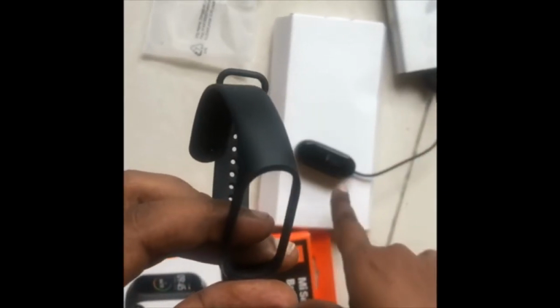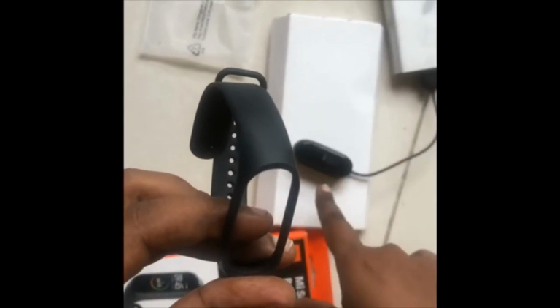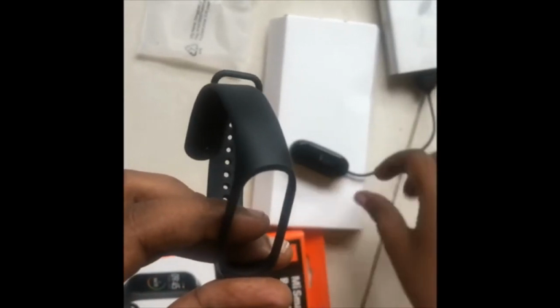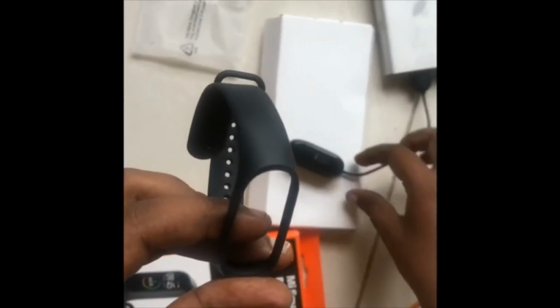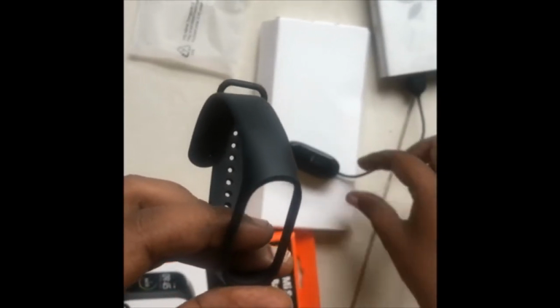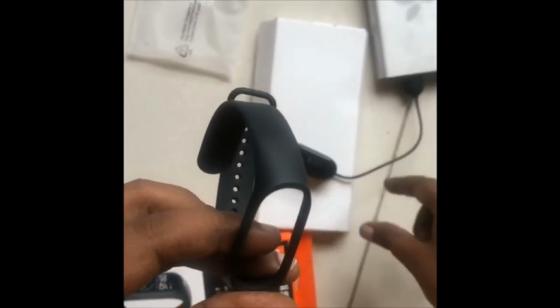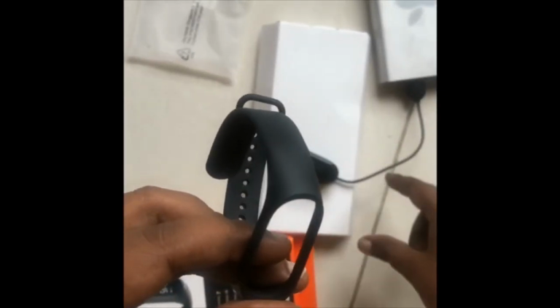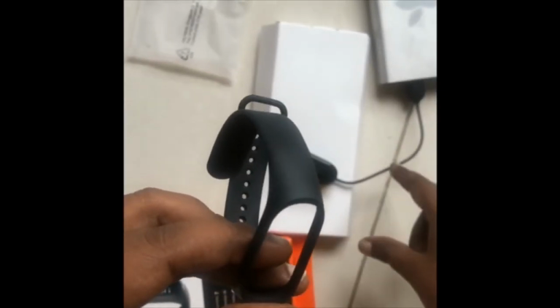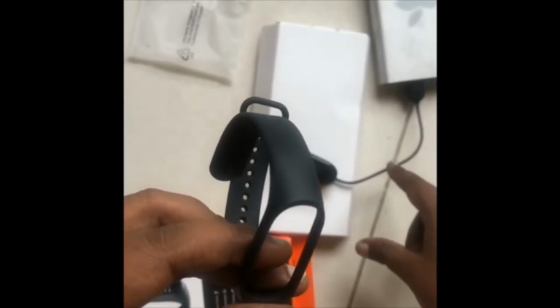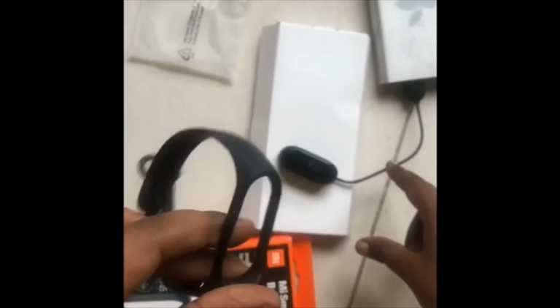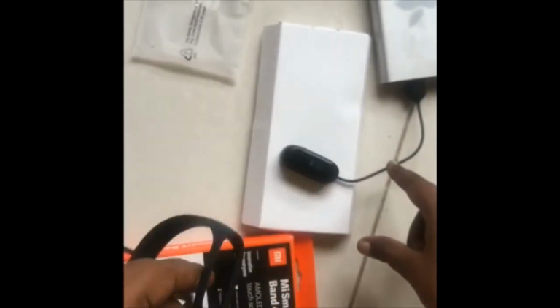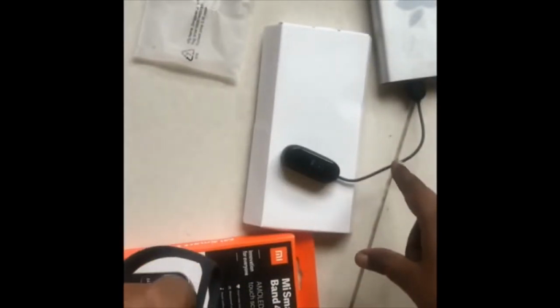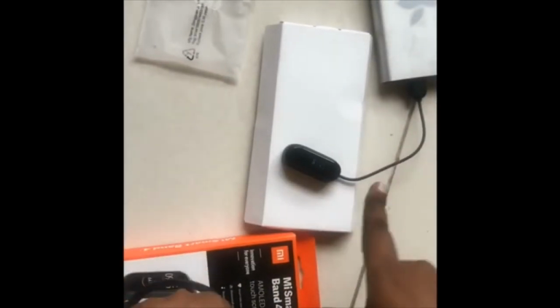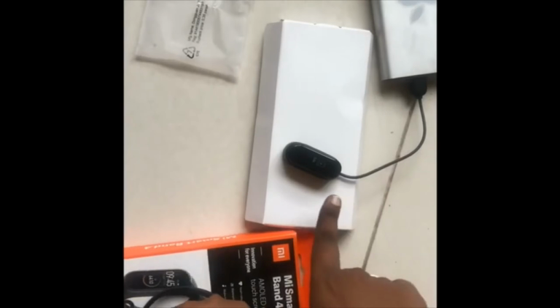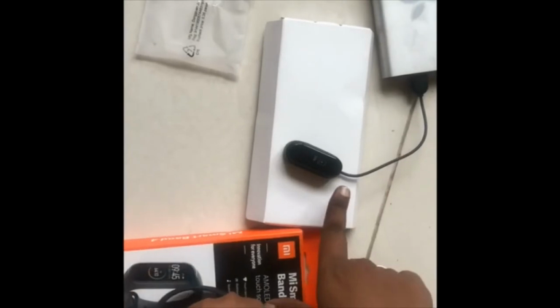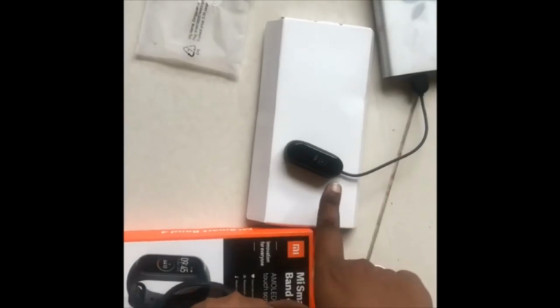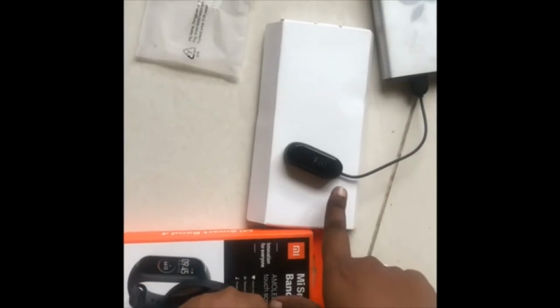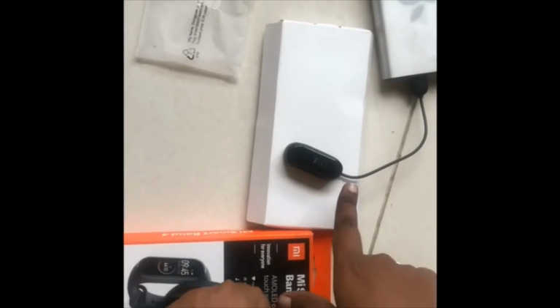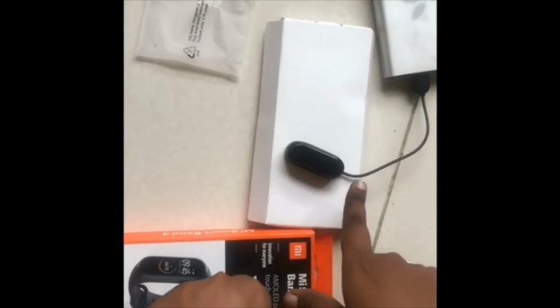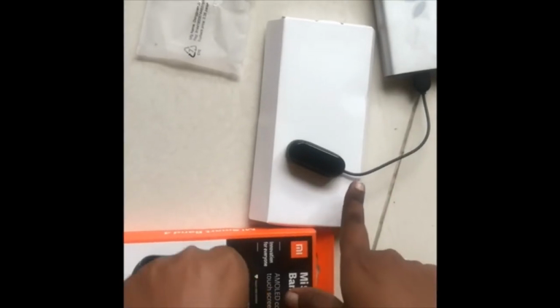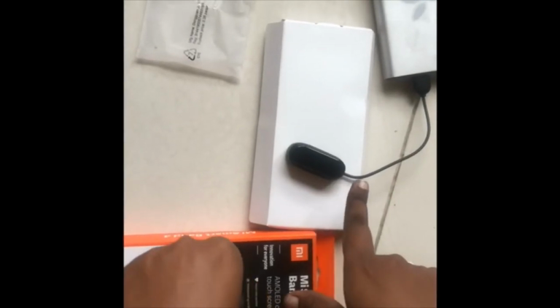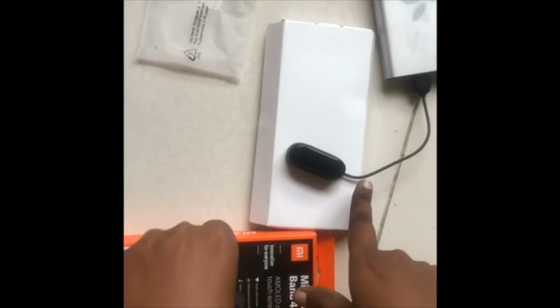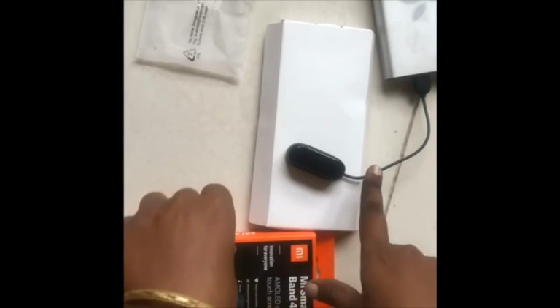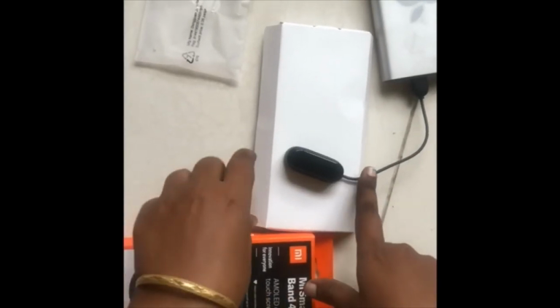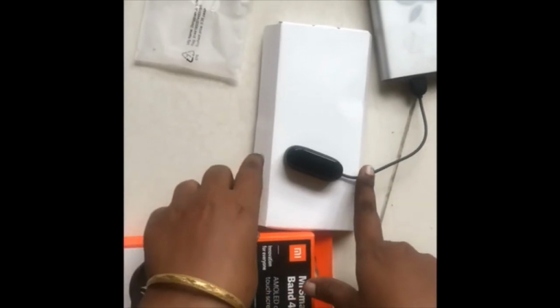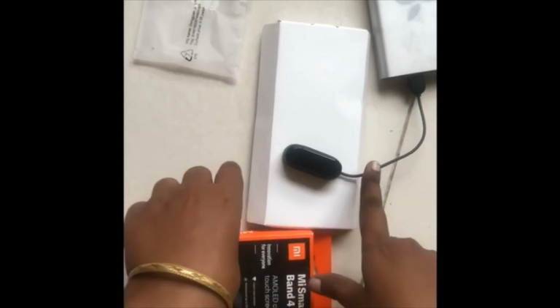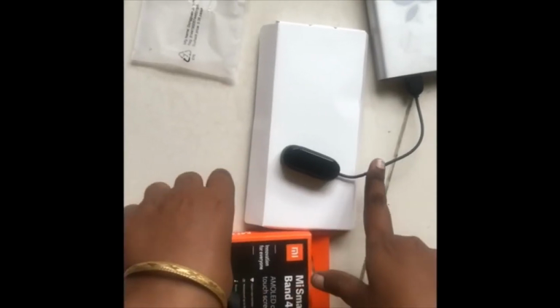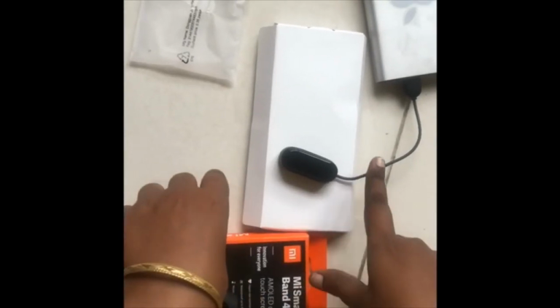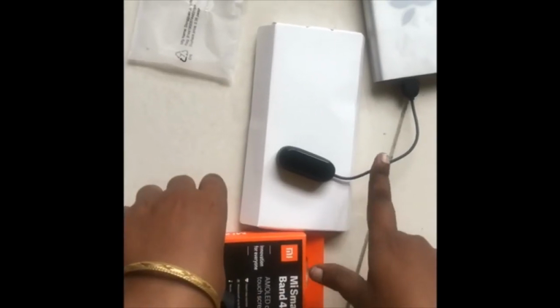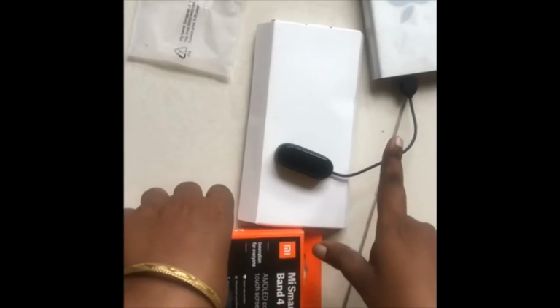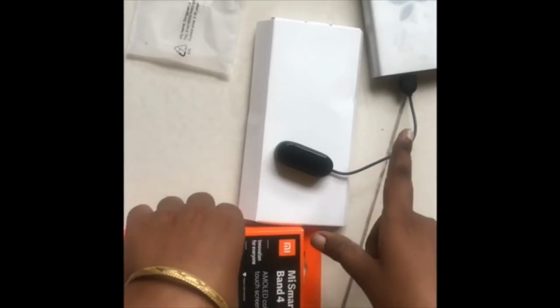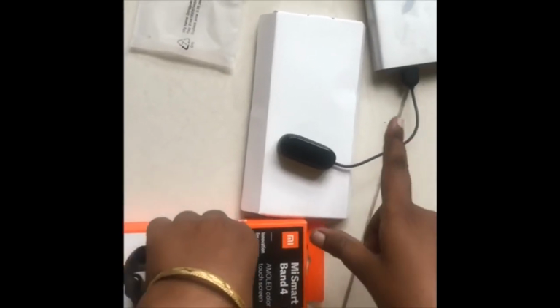The charger is different. The charger for Mi Band 4 is different from the Mi Band 3. This is Mi-3's charger.